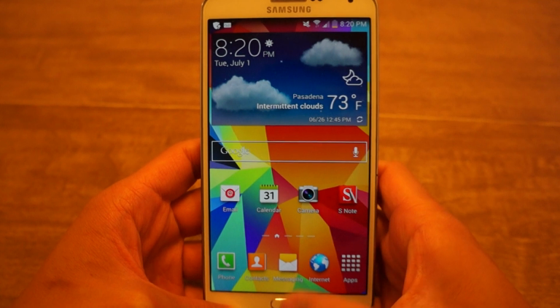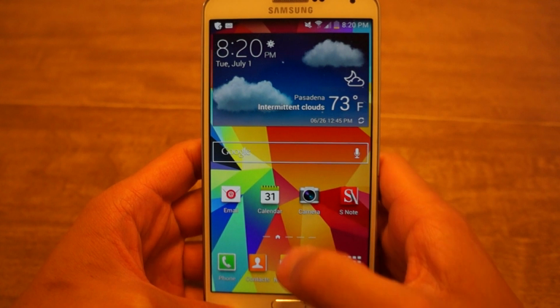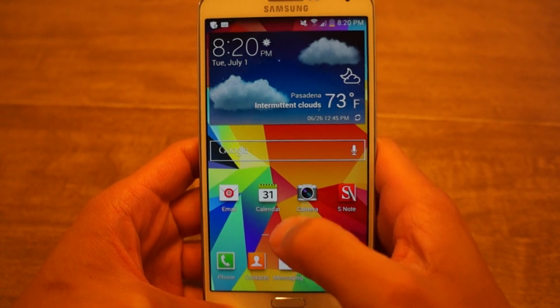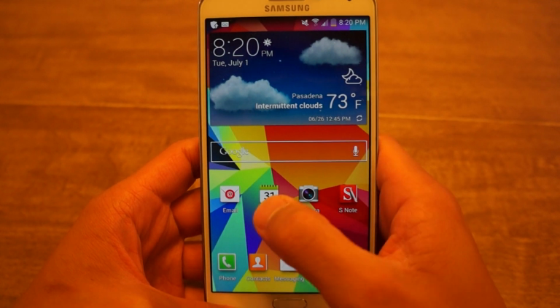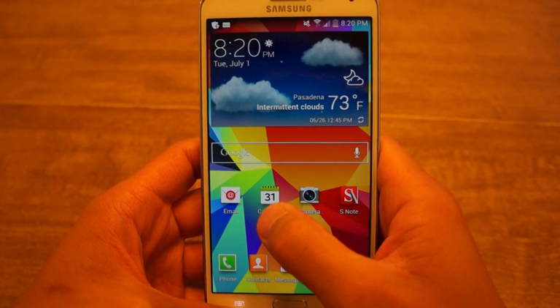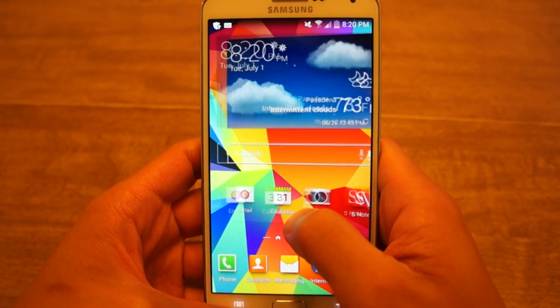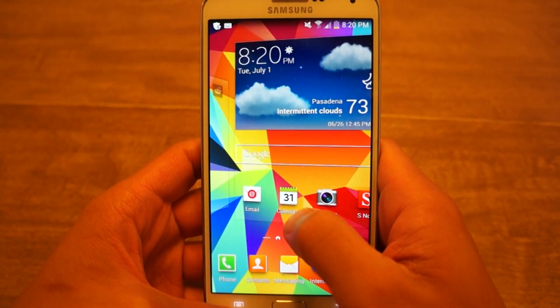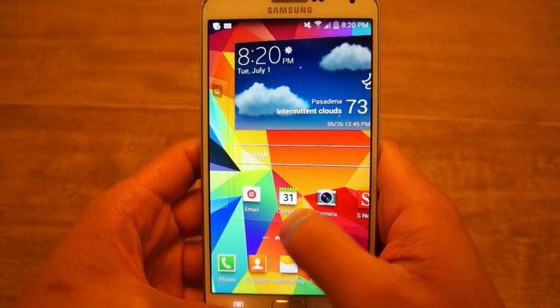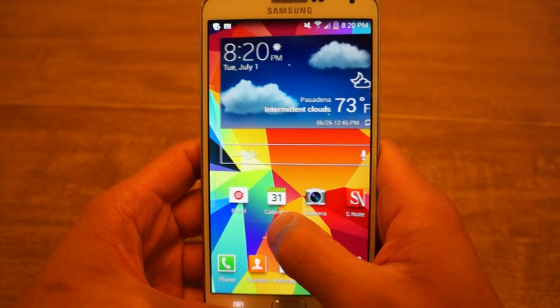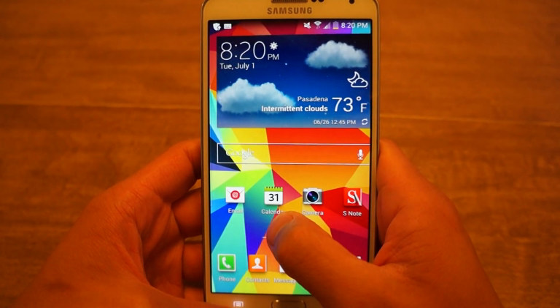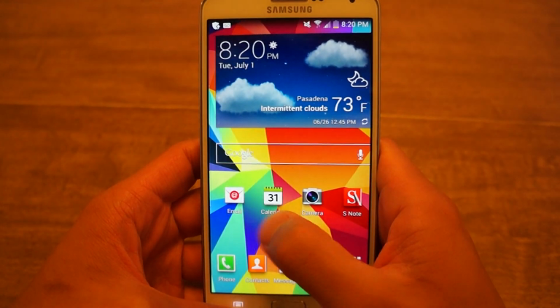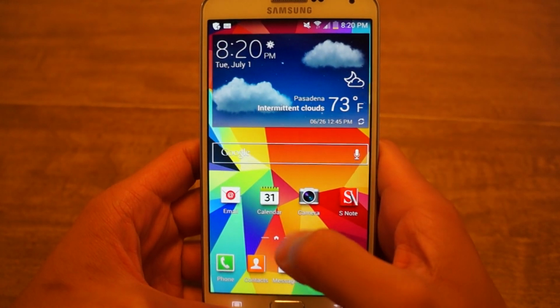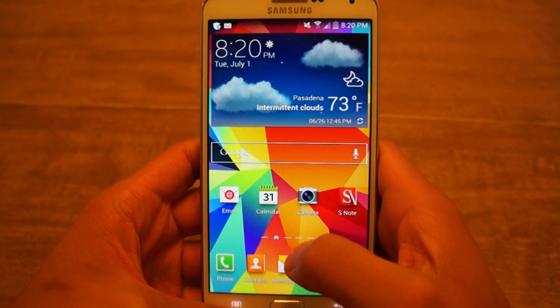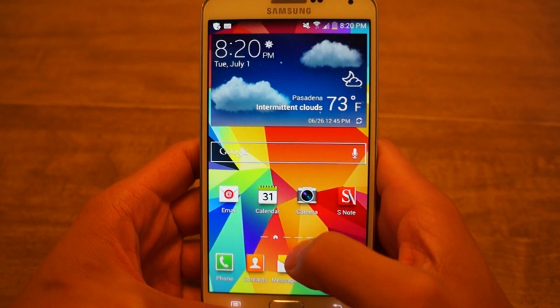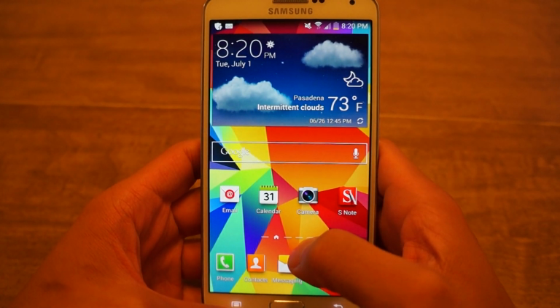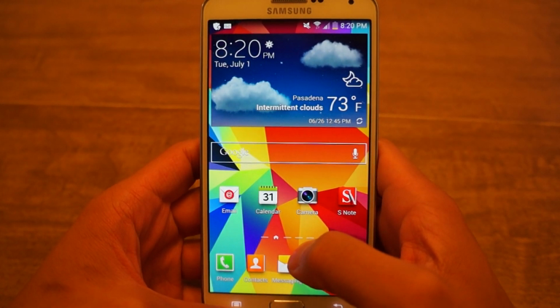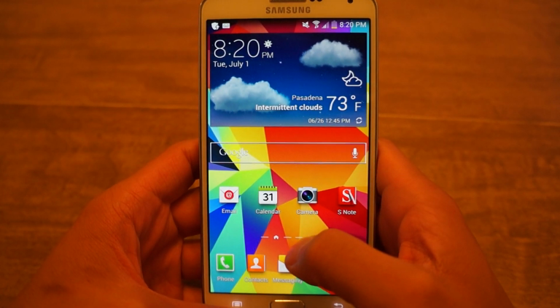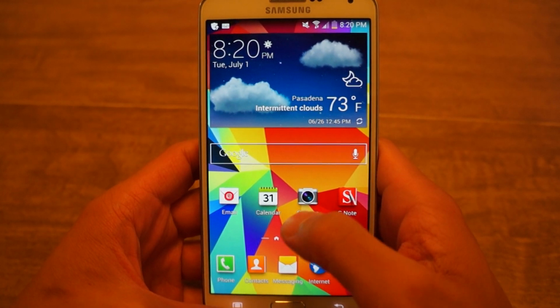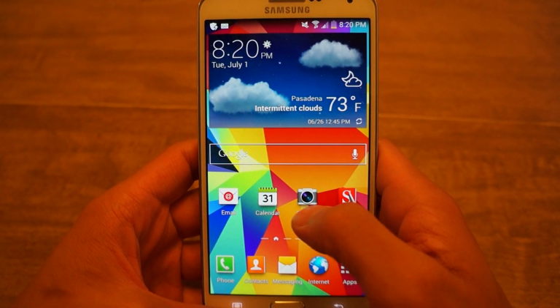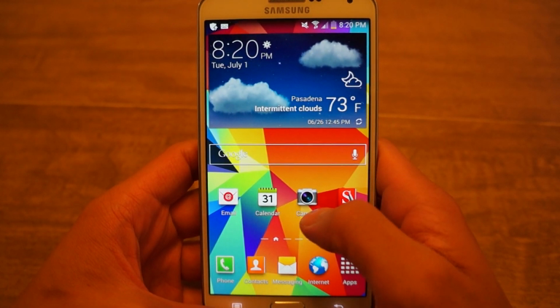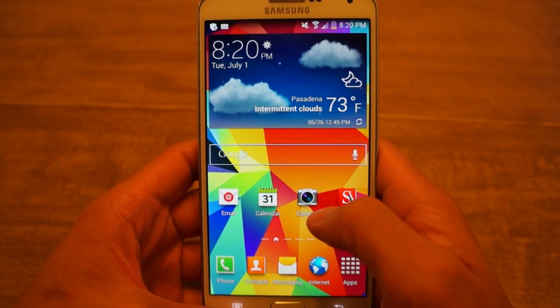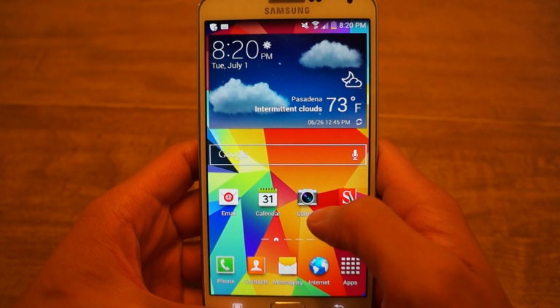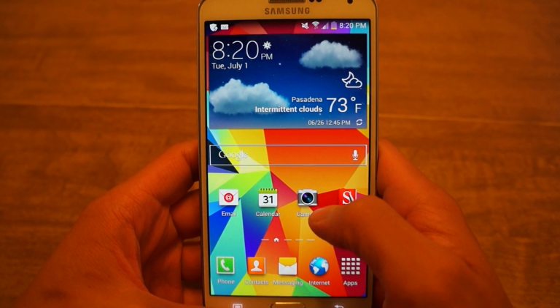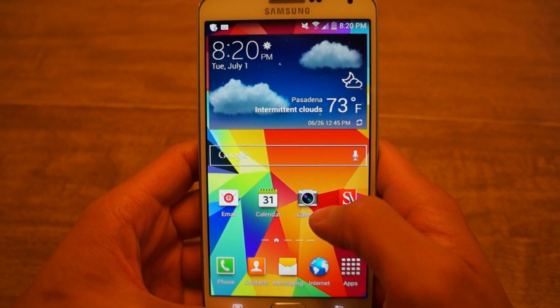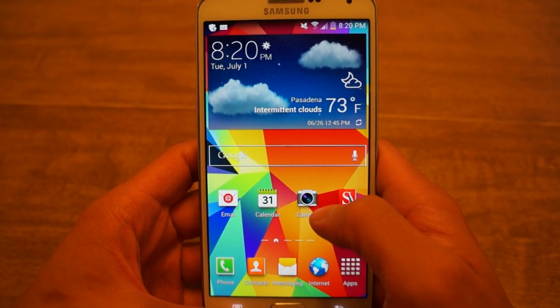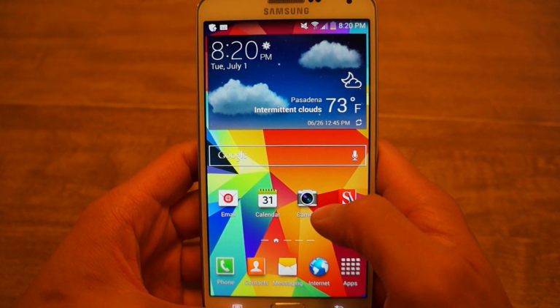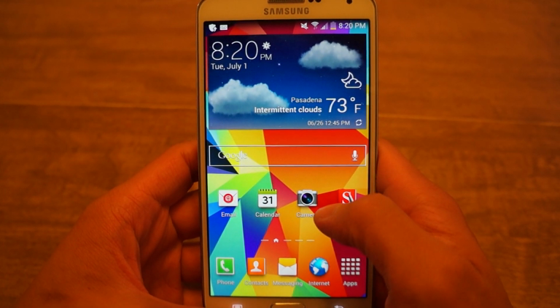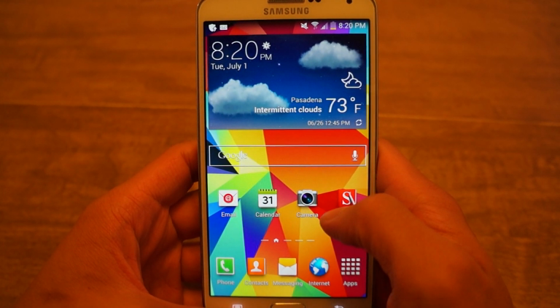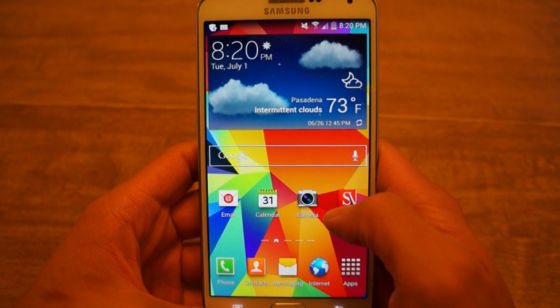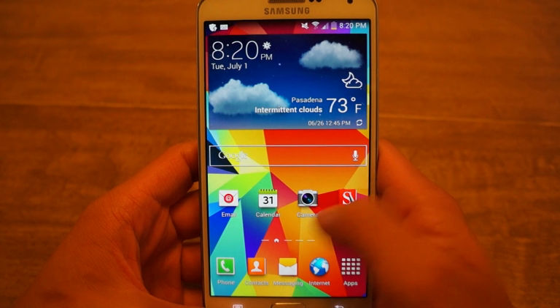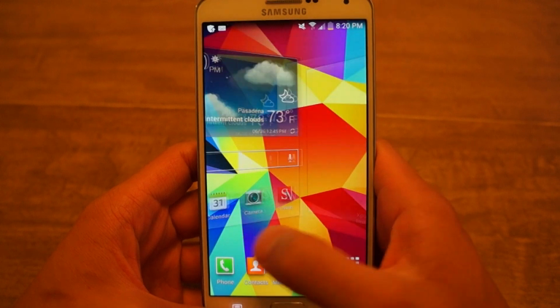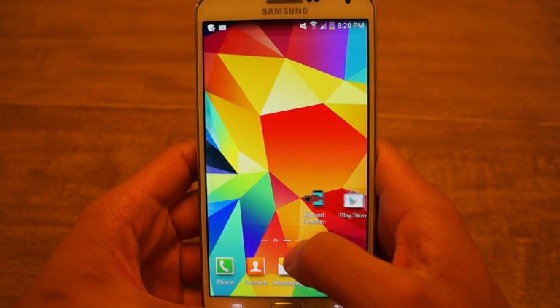What's up everyone? This is Danny for GadgetHacks back with another video how-to. Today I'll show you native clipboarding in Android.